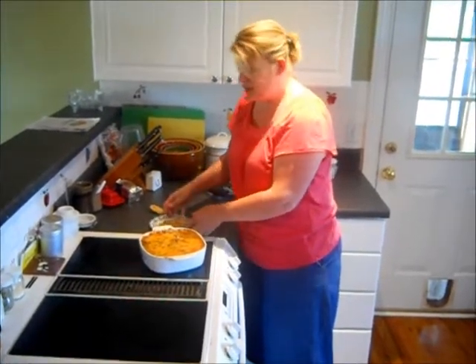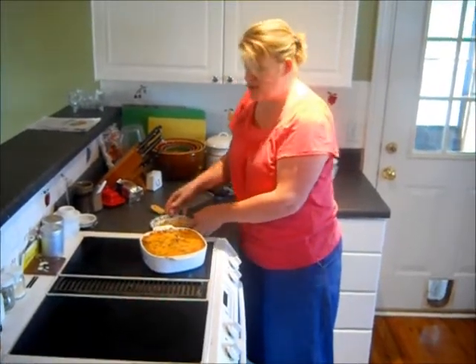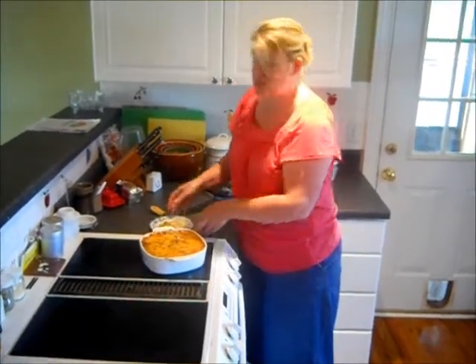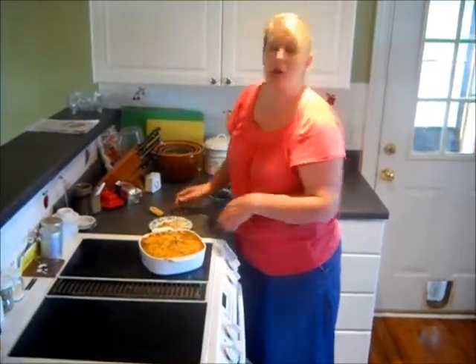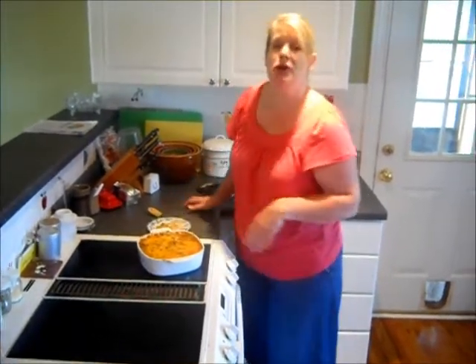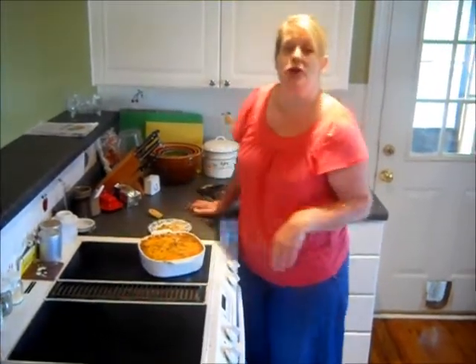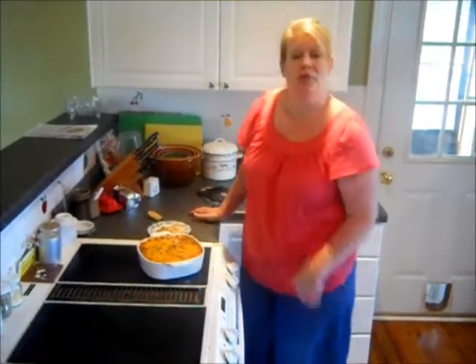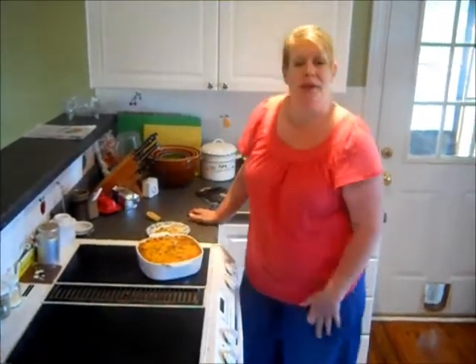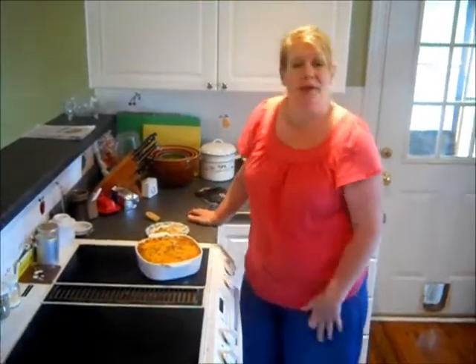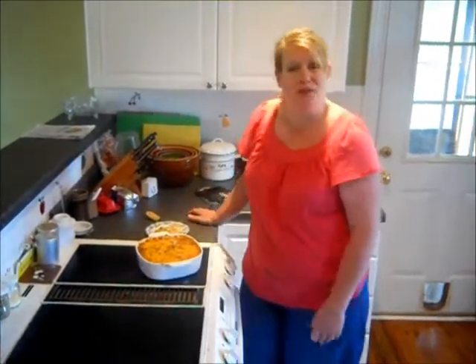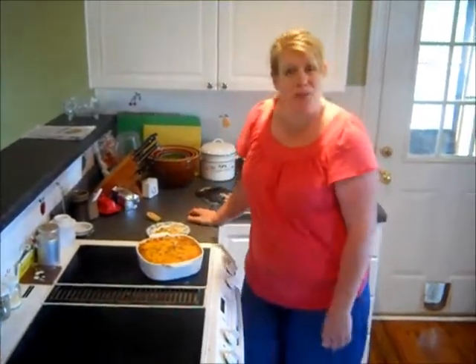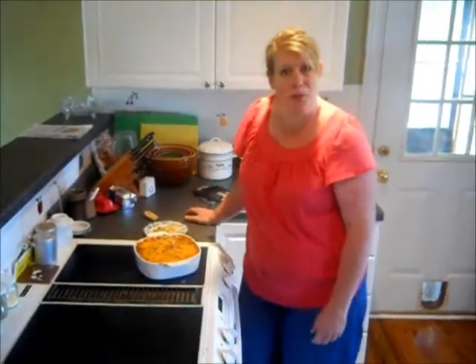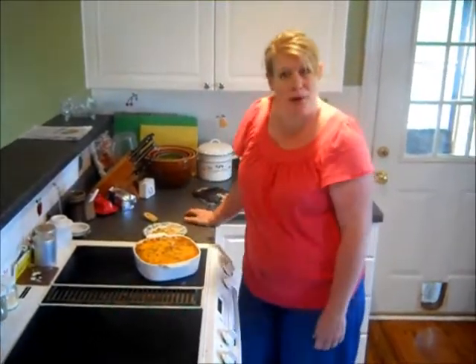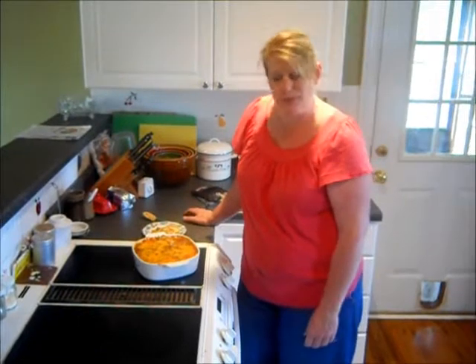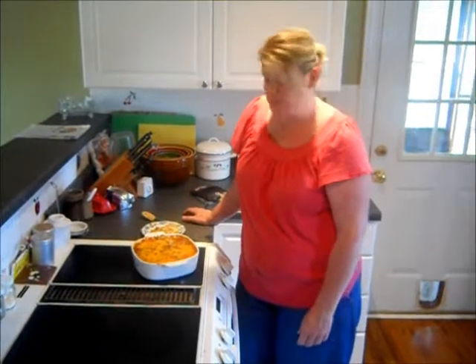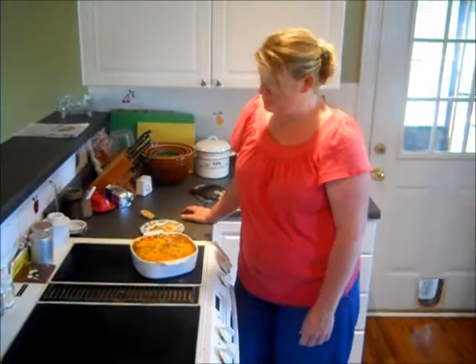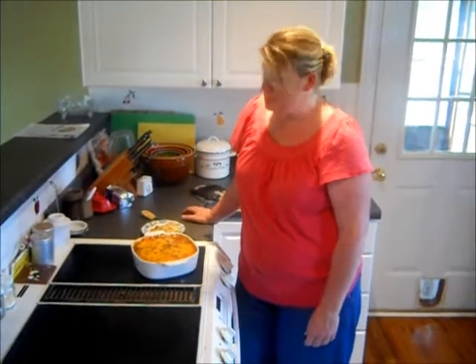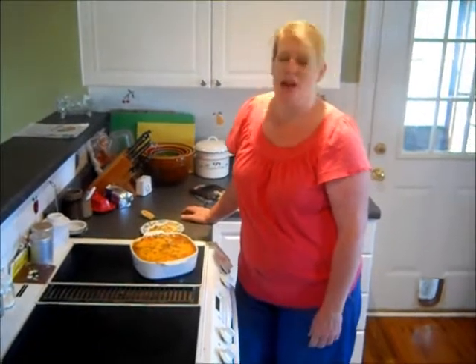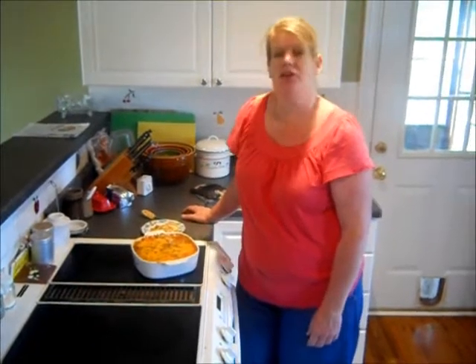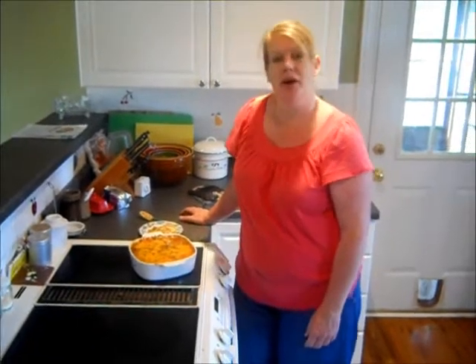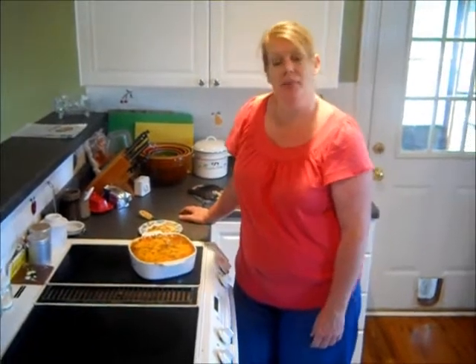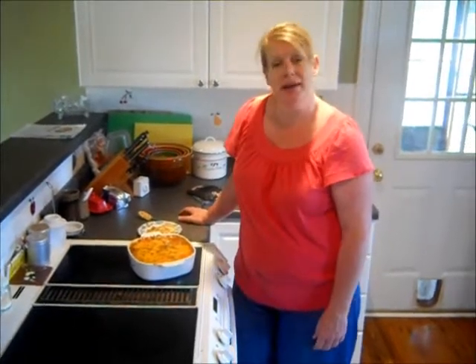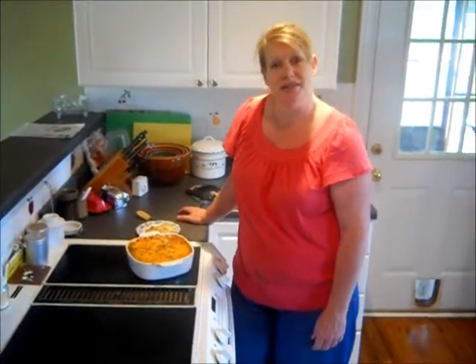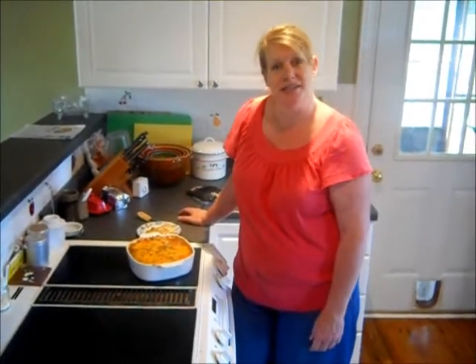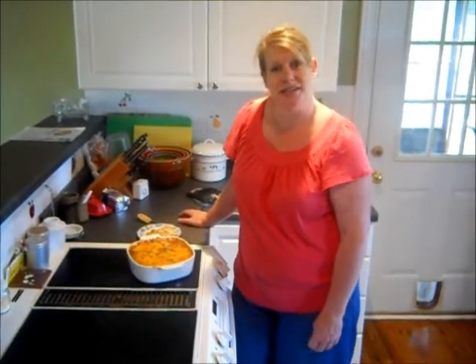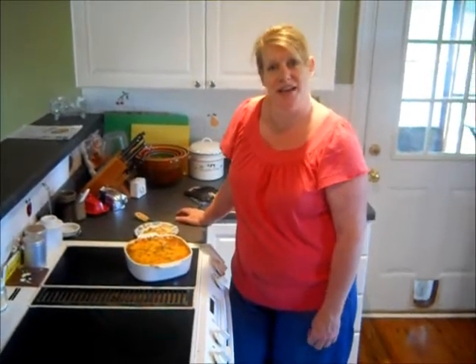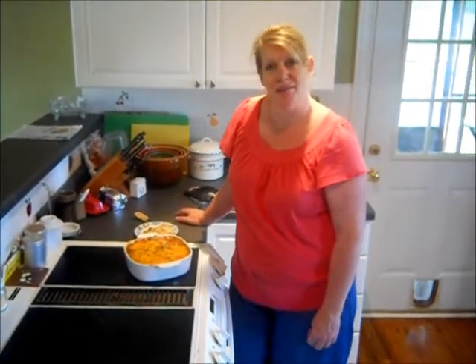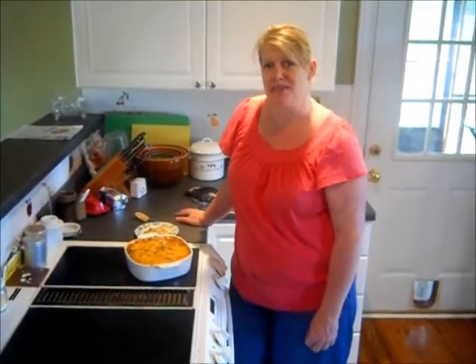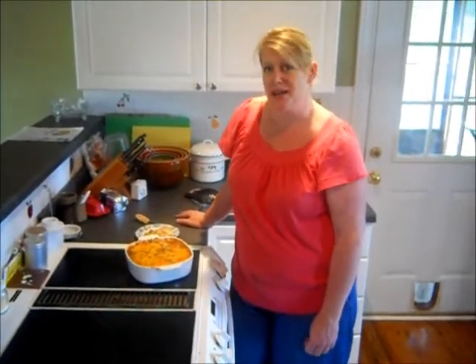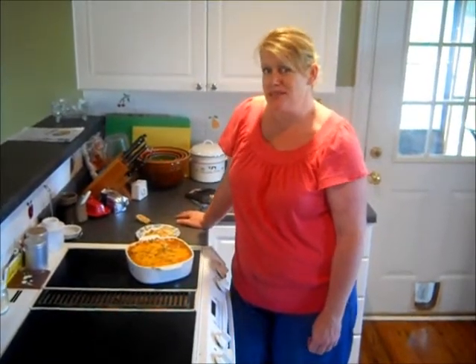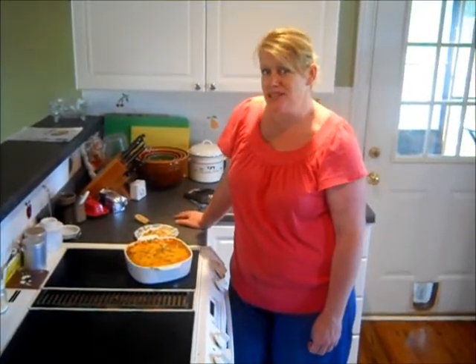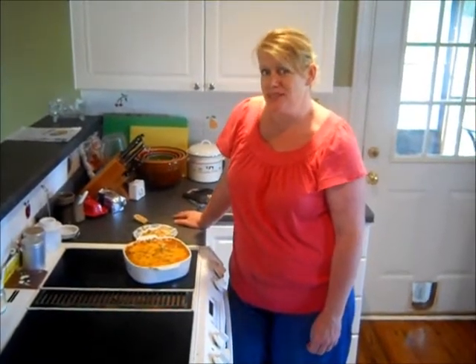Thanks for coming to cook with me again this week. Have a great week. I'll see you next time in Ms. Gail's Kitchen.